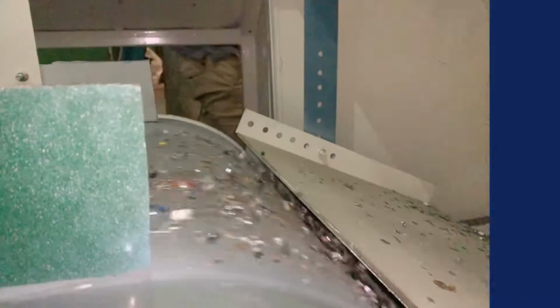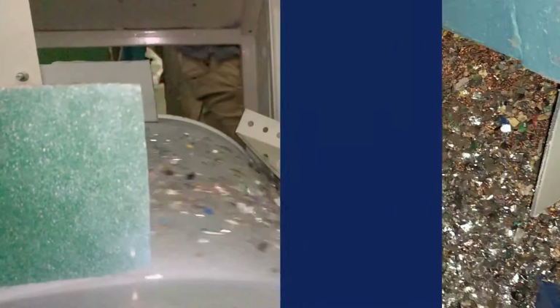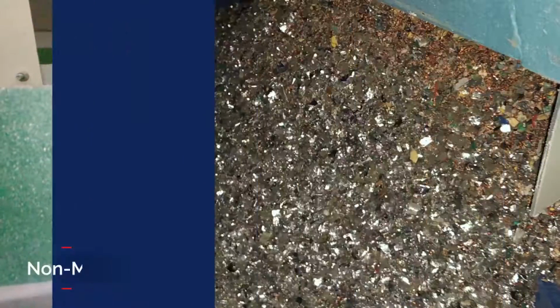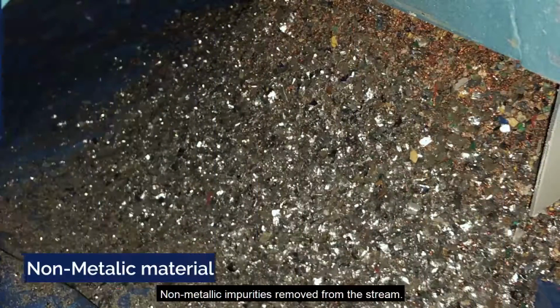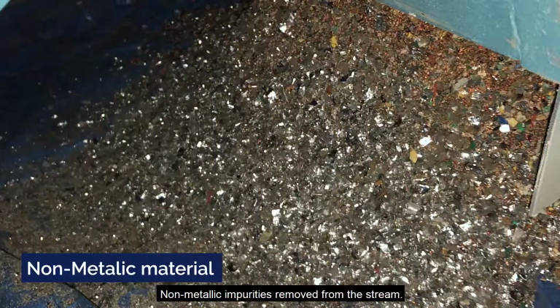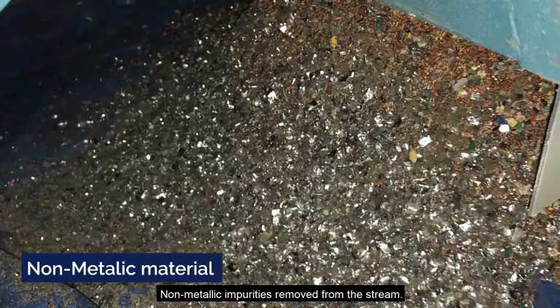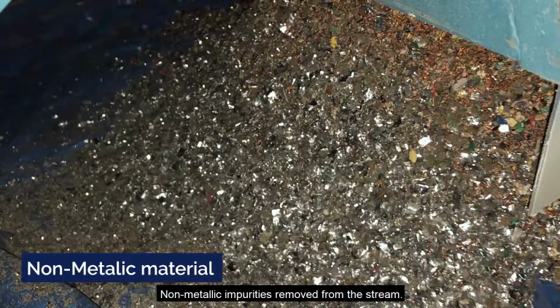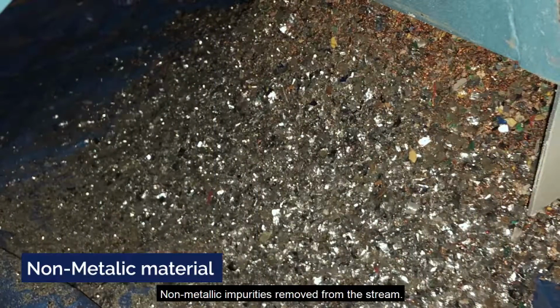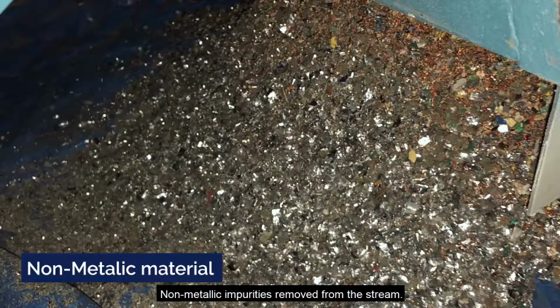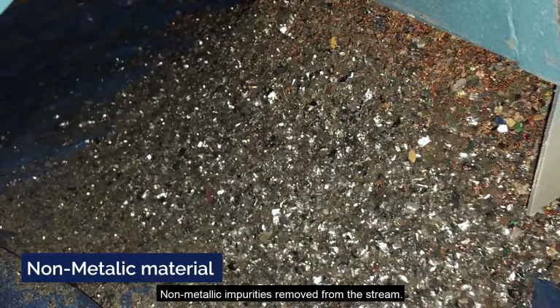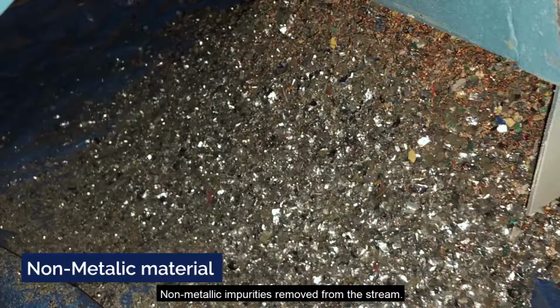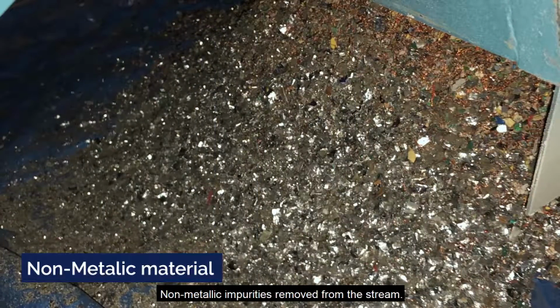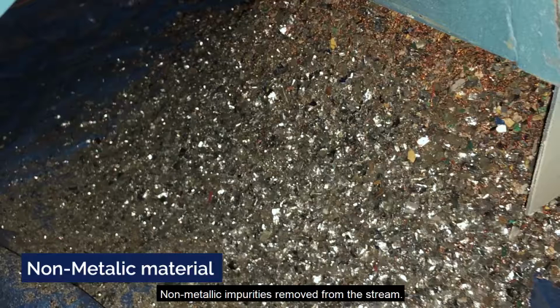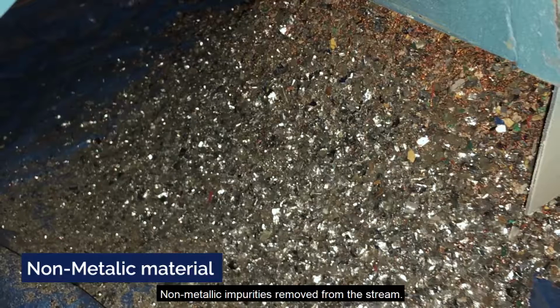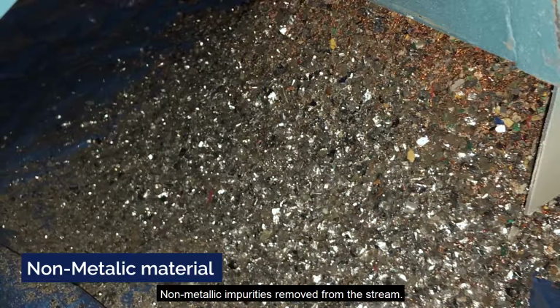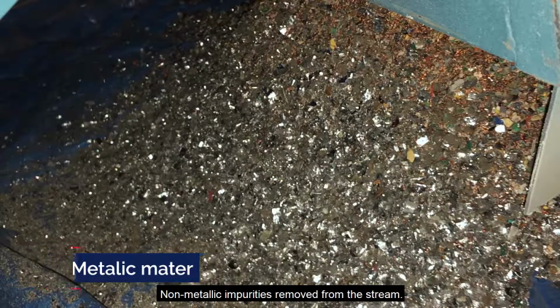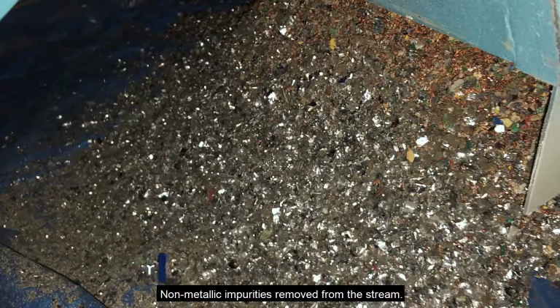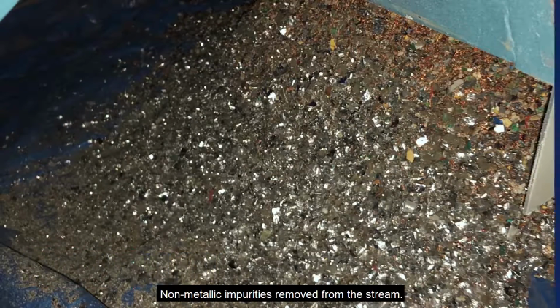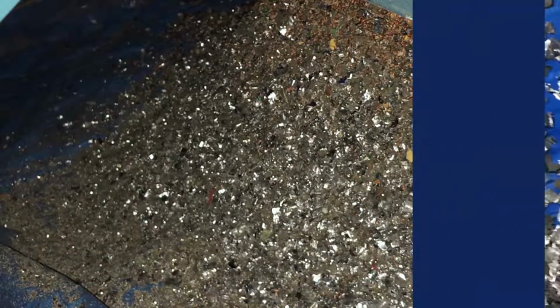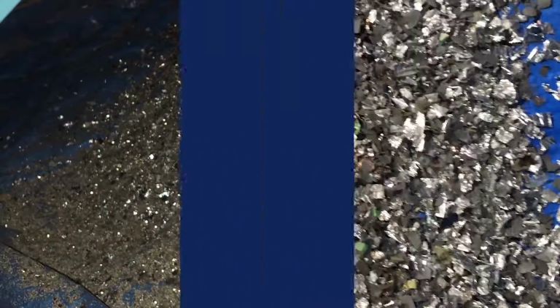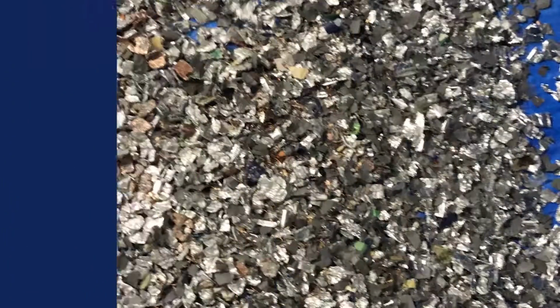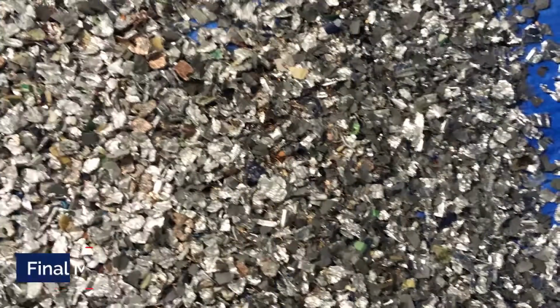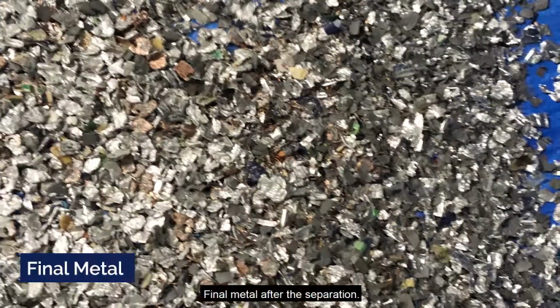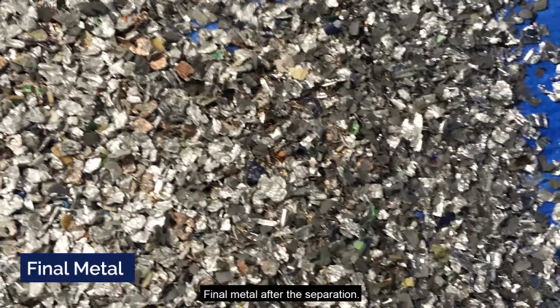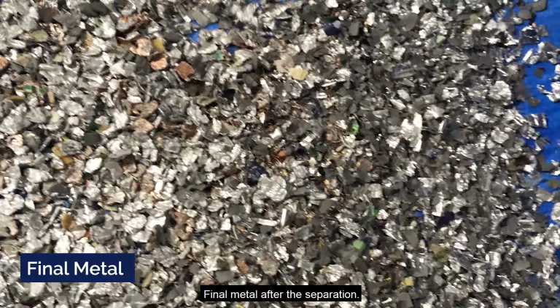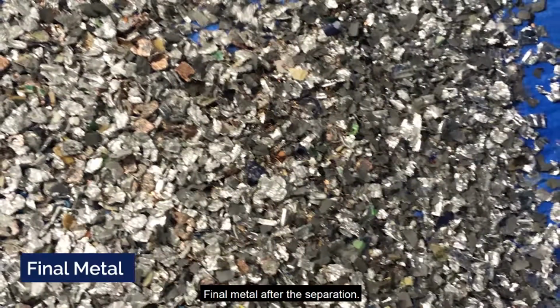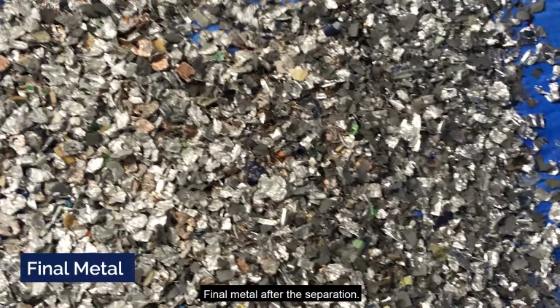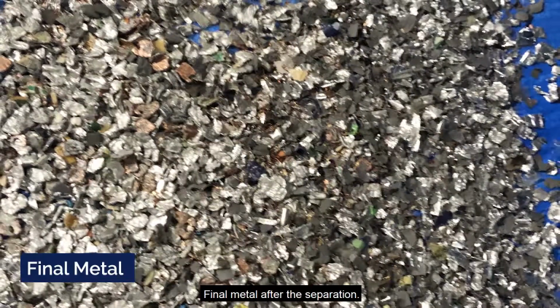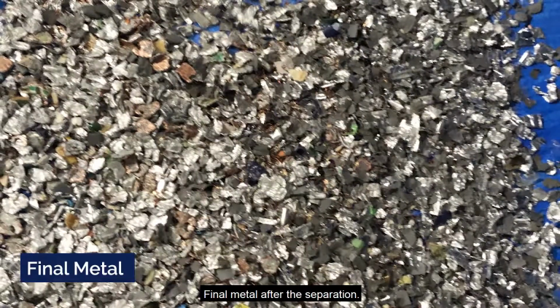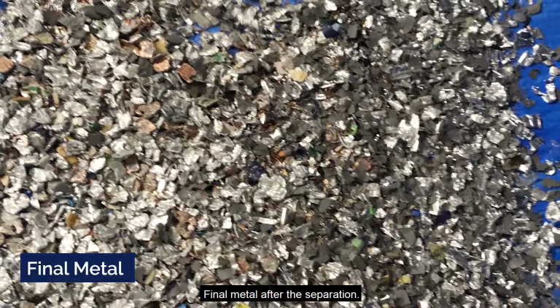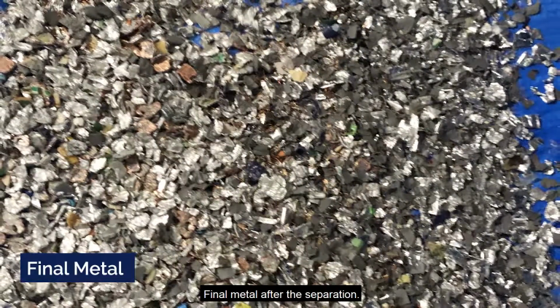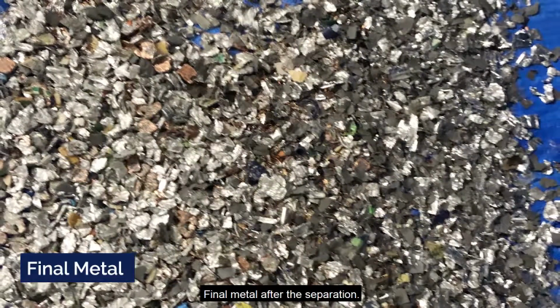Non-metallic impurities are removed from the stream, leaving the final metal after the separation process.